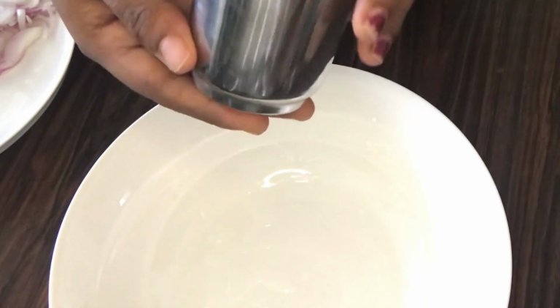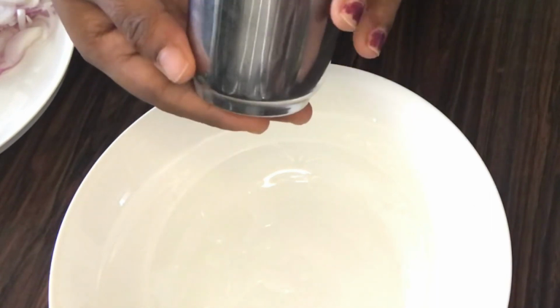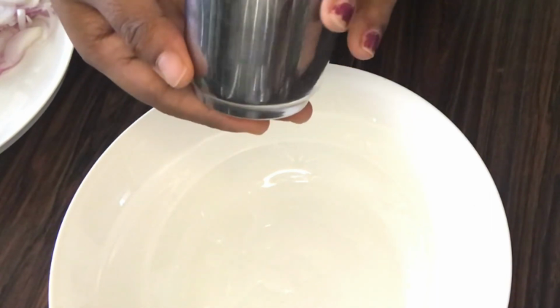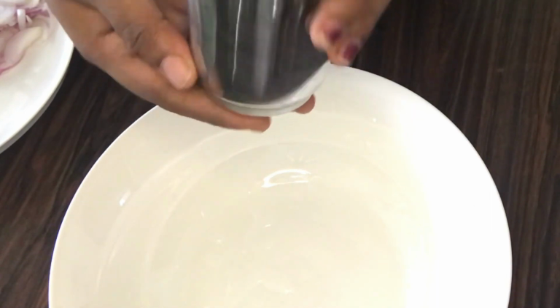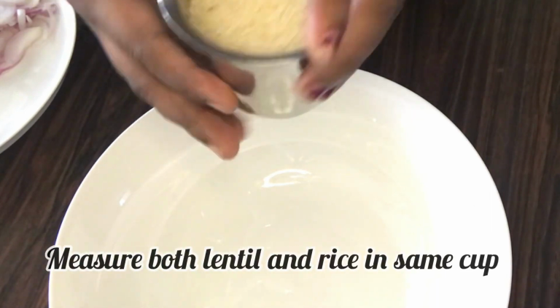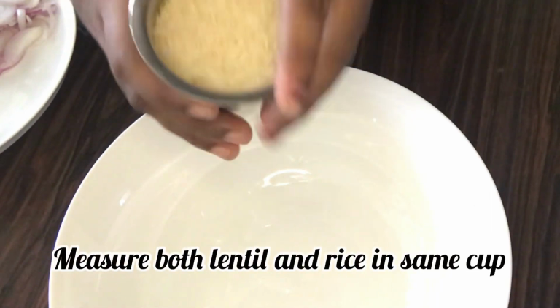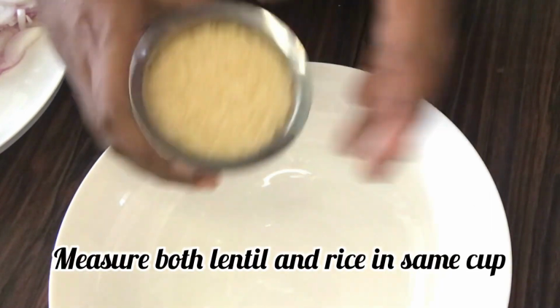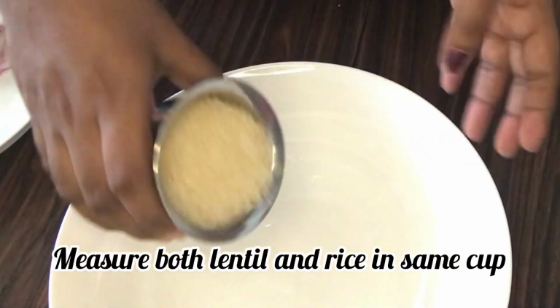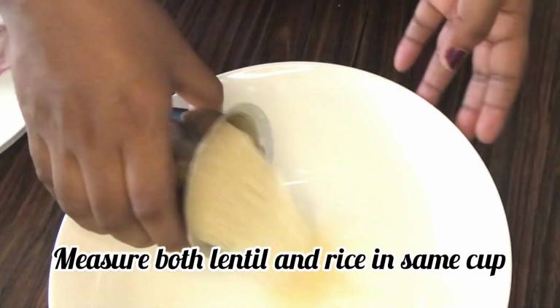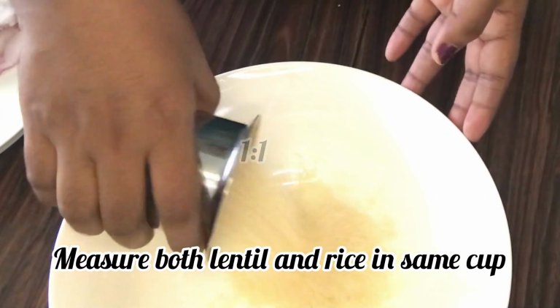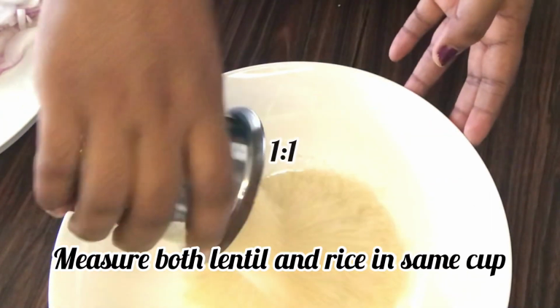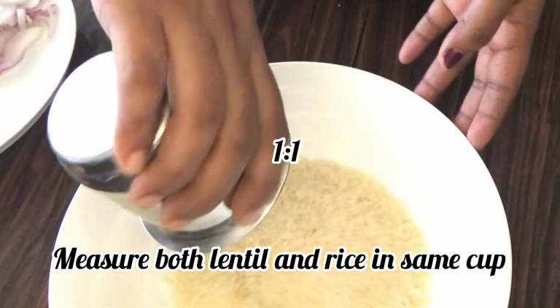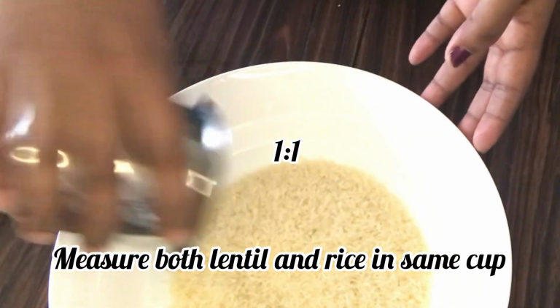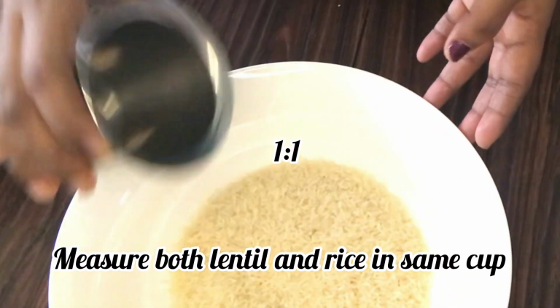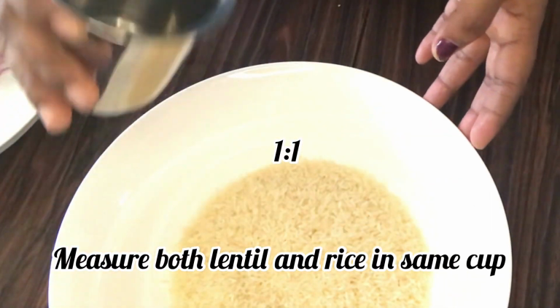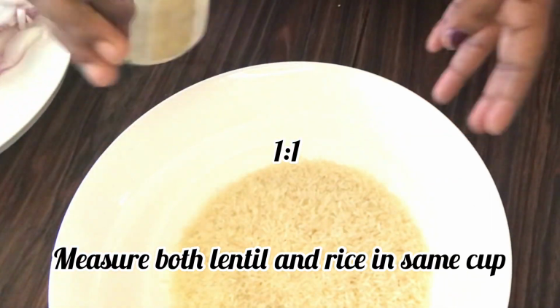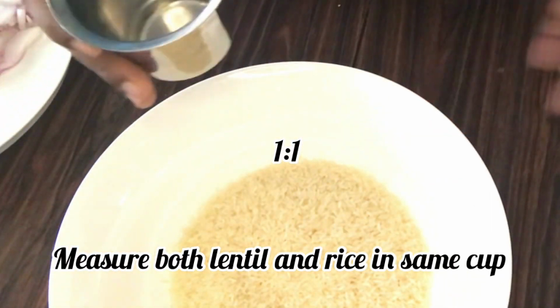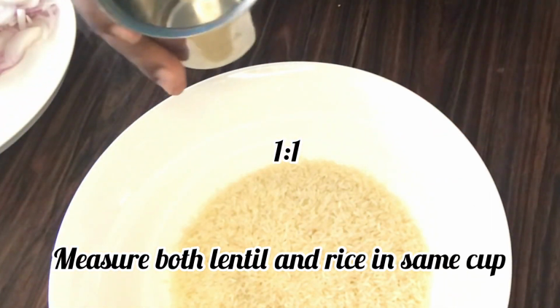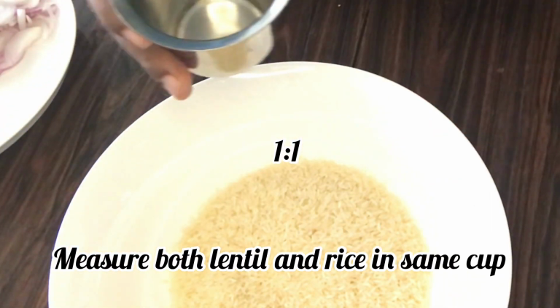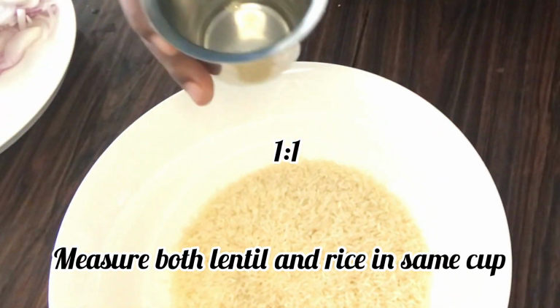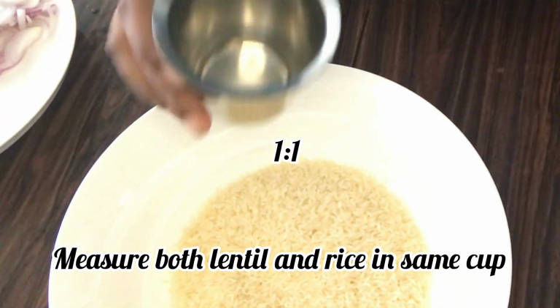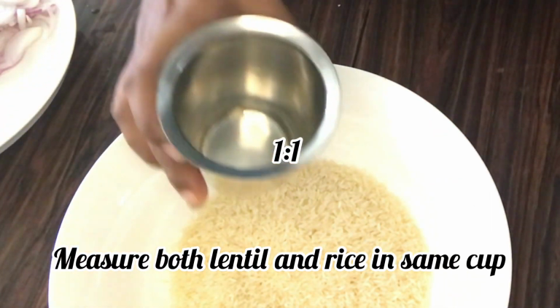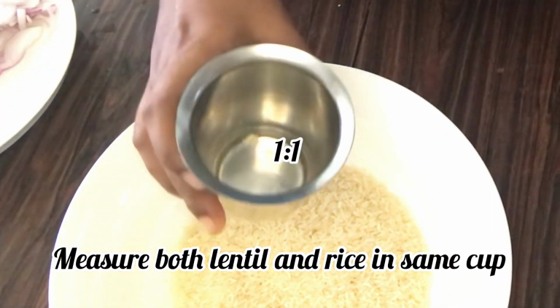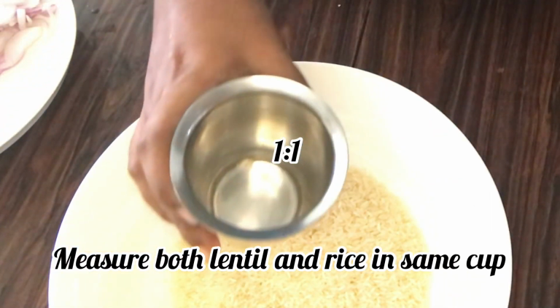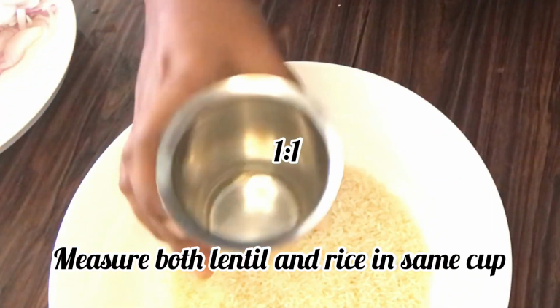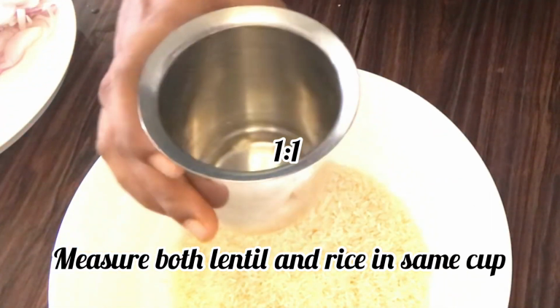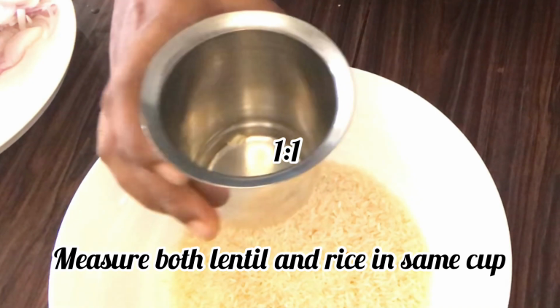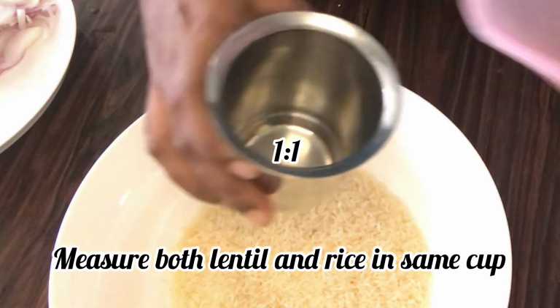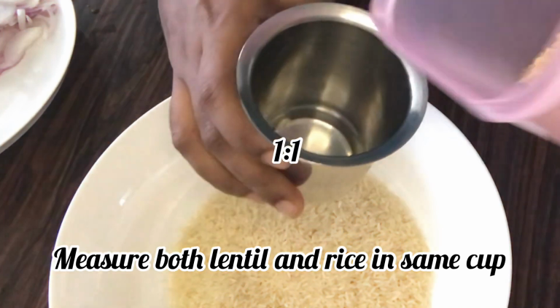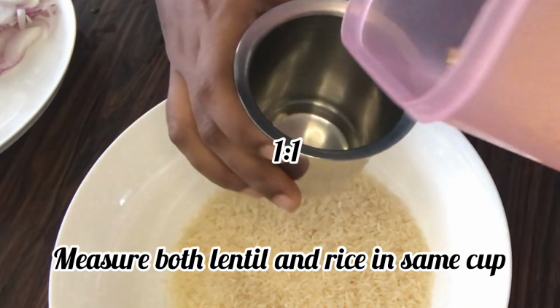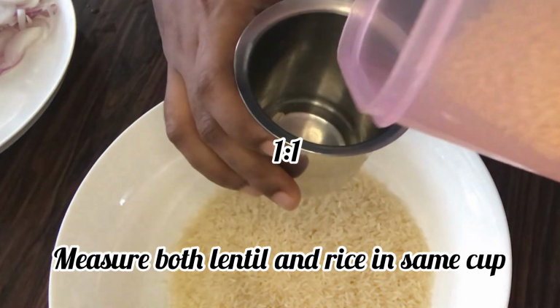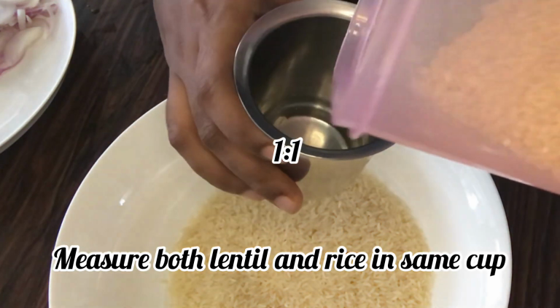I have rice here. It's a par-boiled rice. I have a glass to measure.